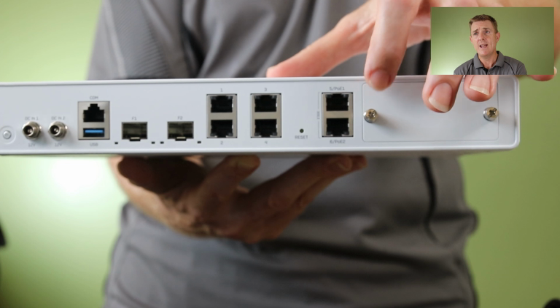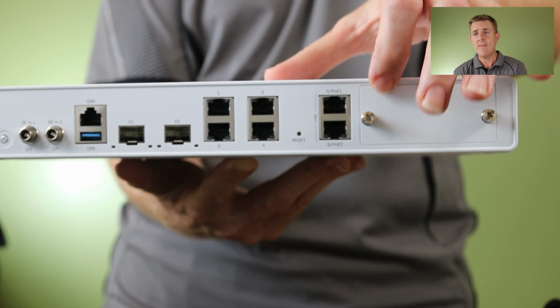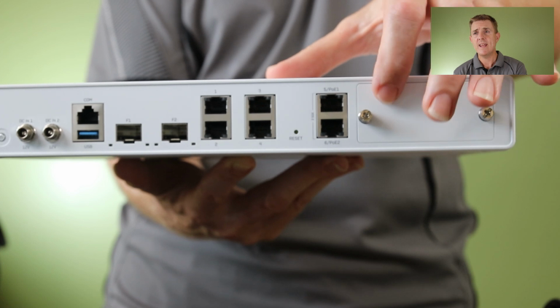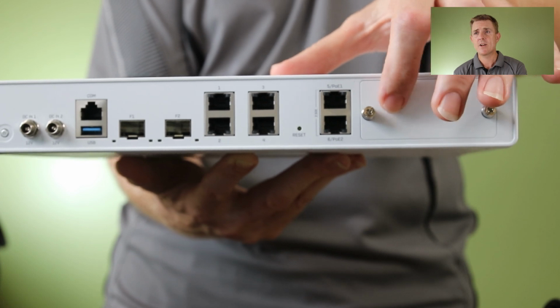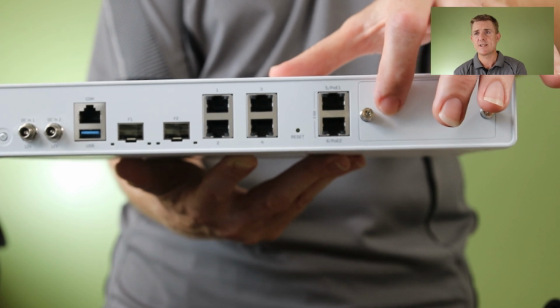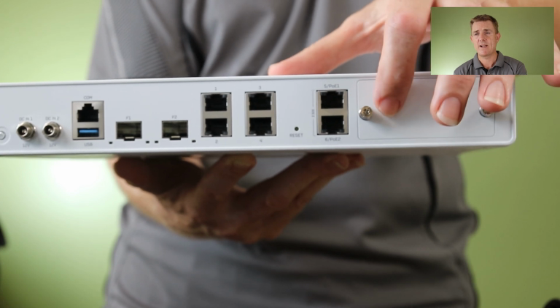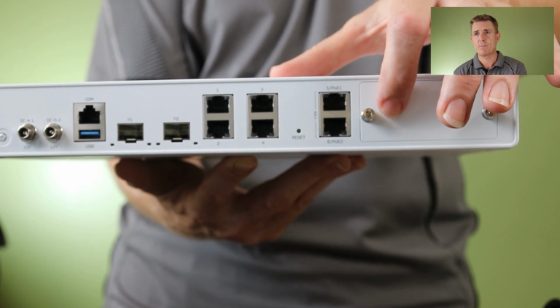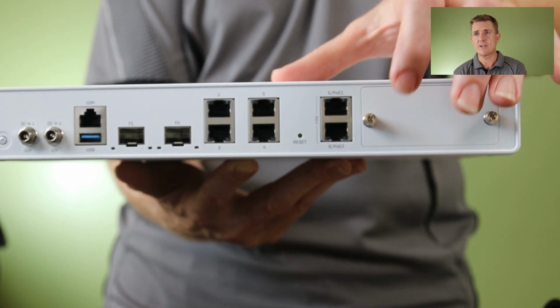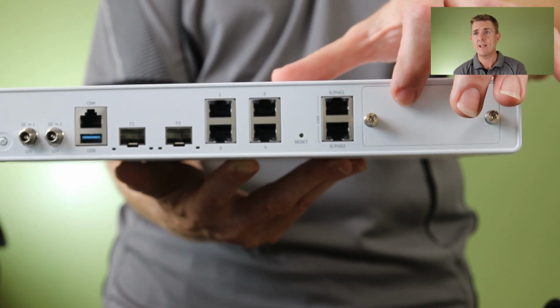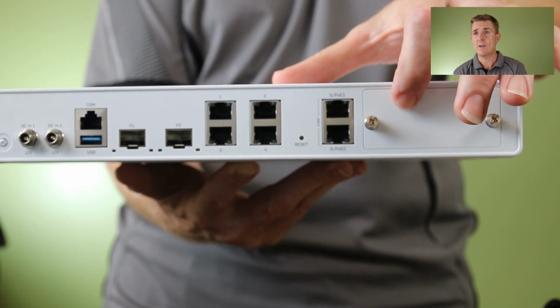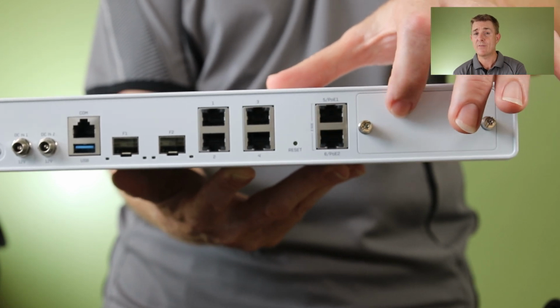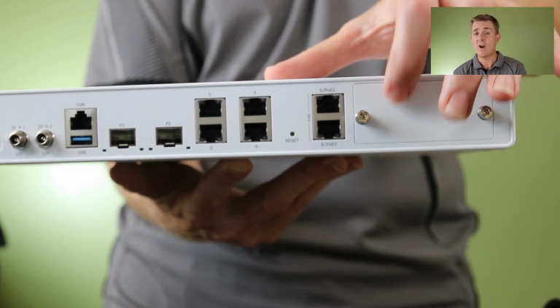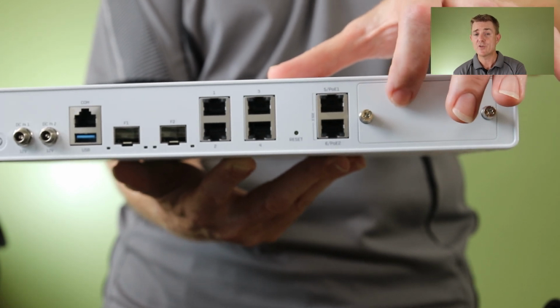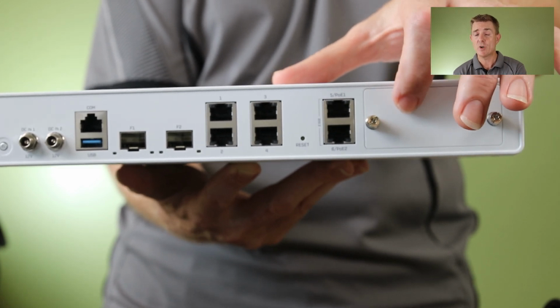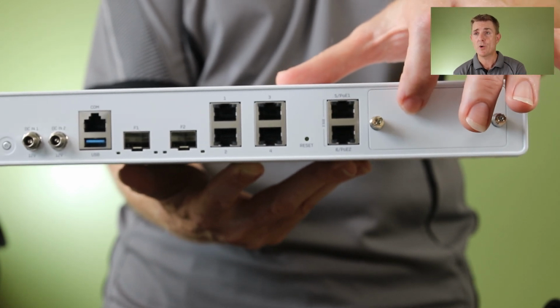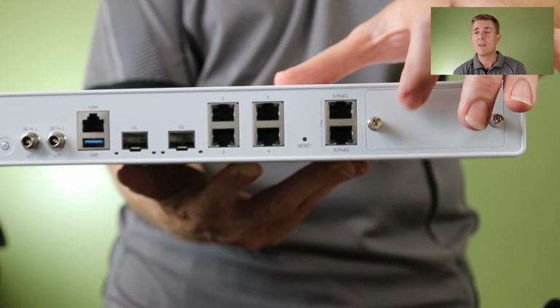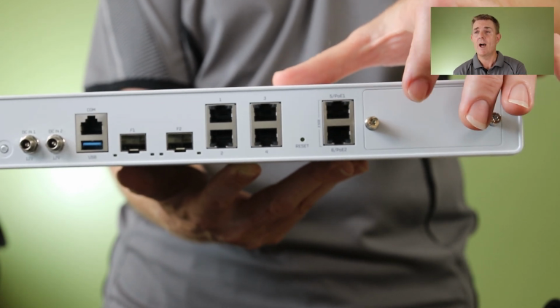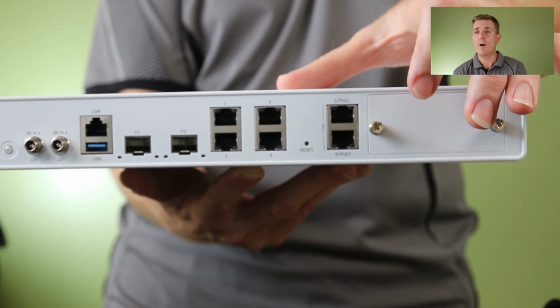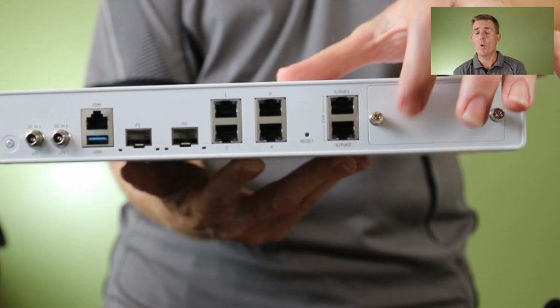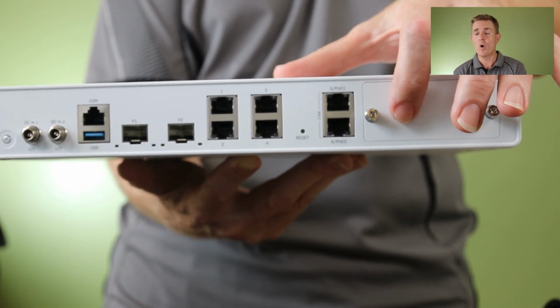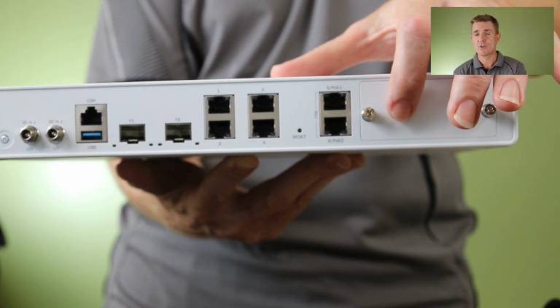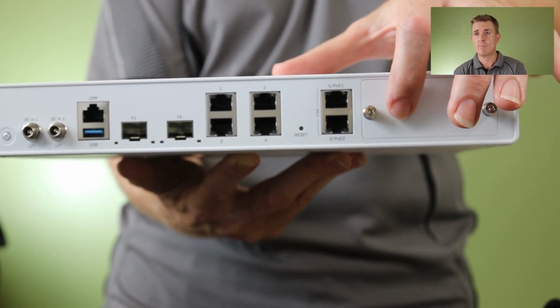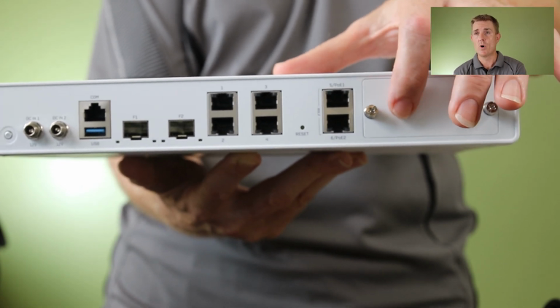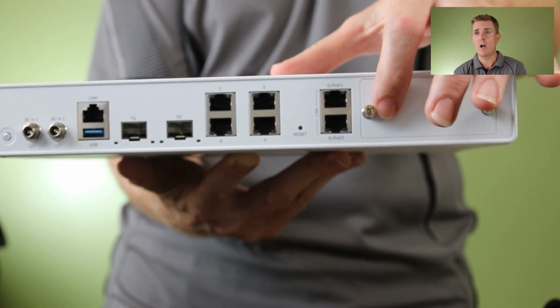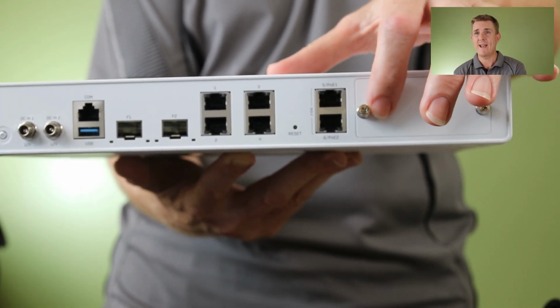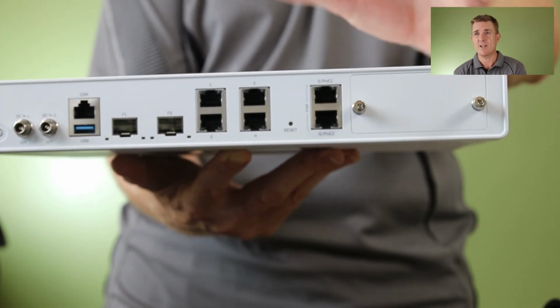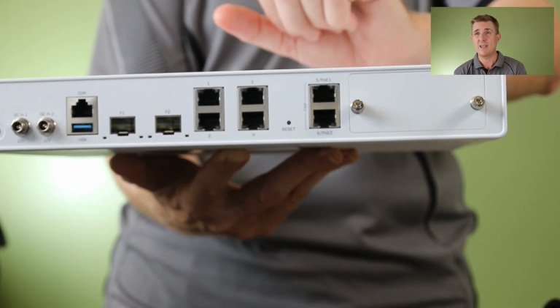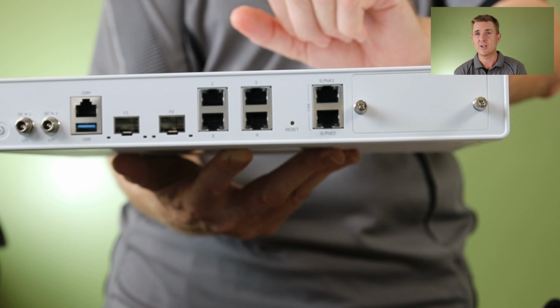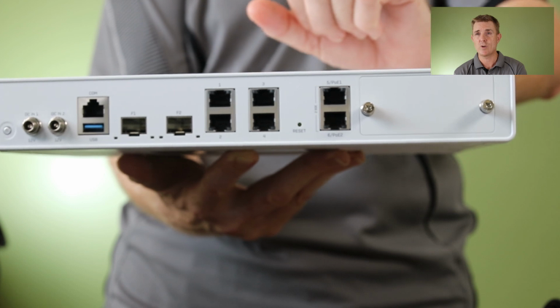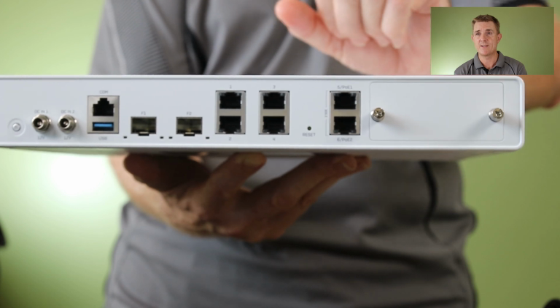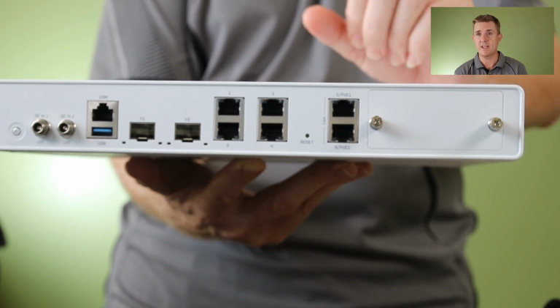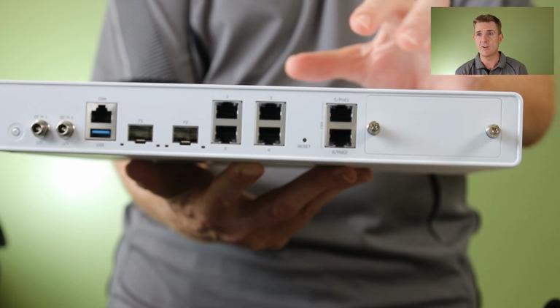And here's our expansion plate. In here we can have a 5G module or some more SFP transceivers.